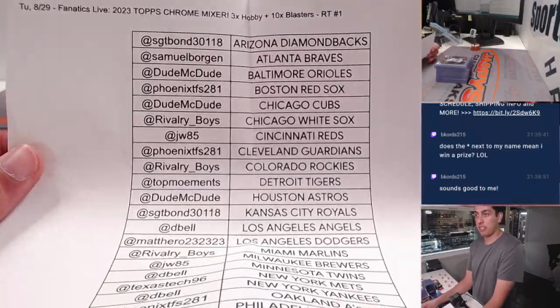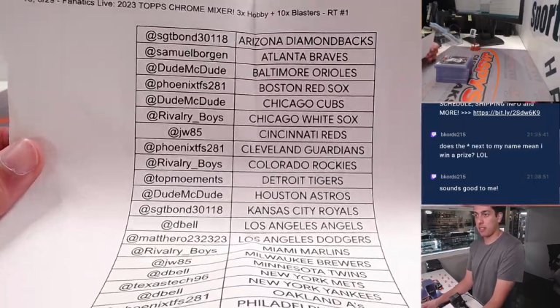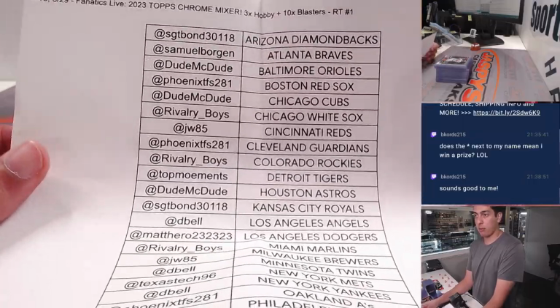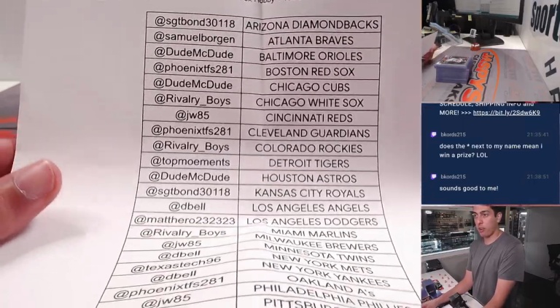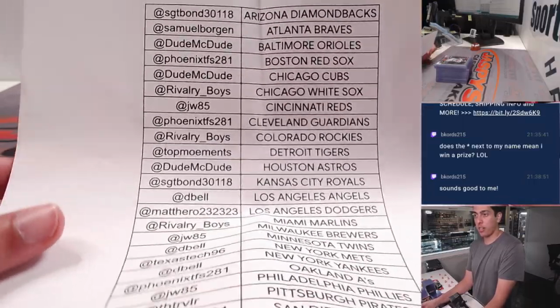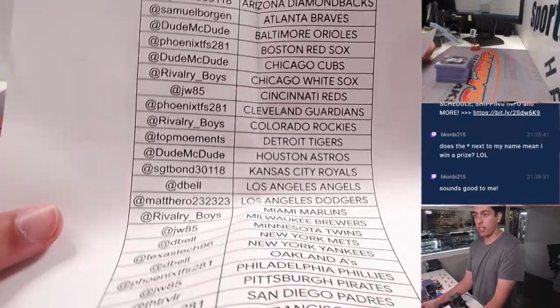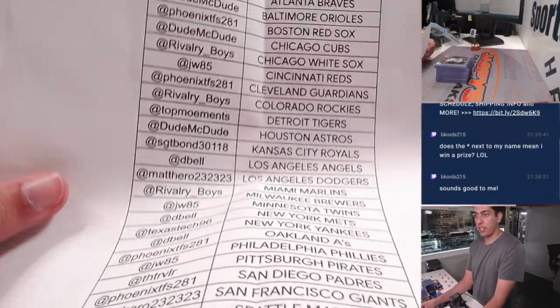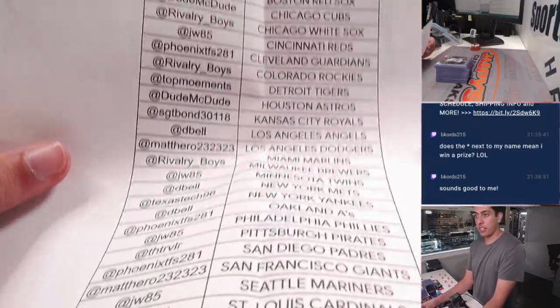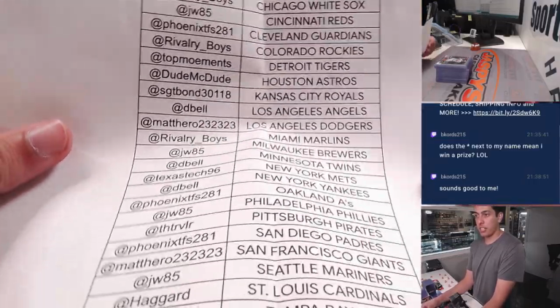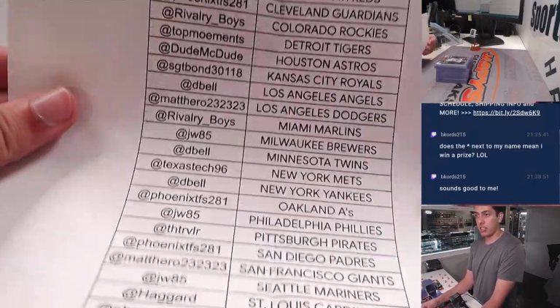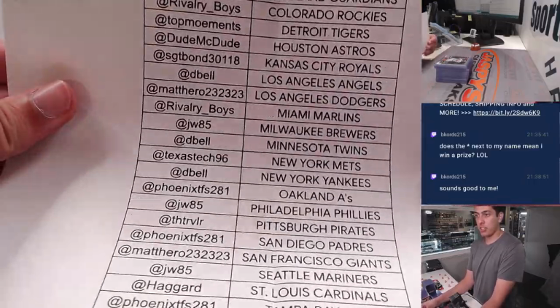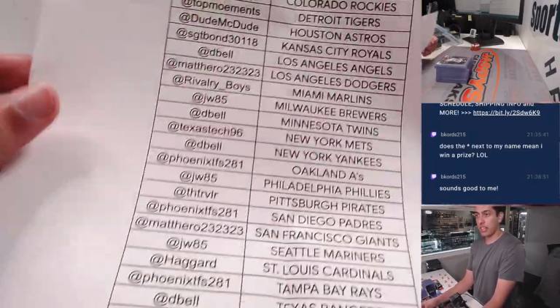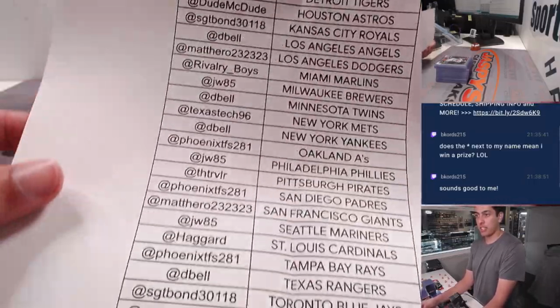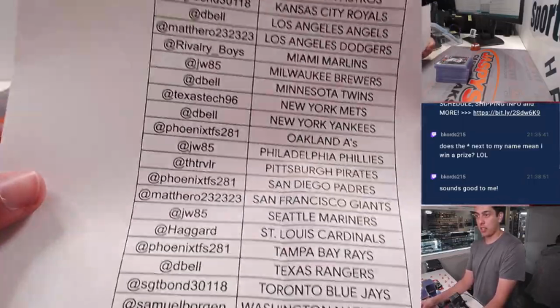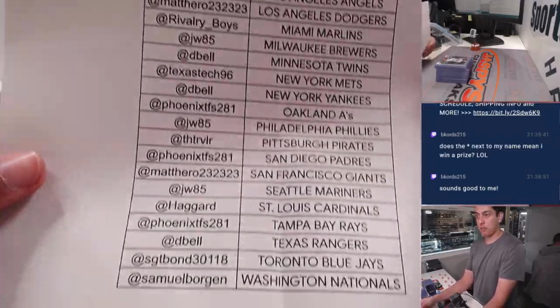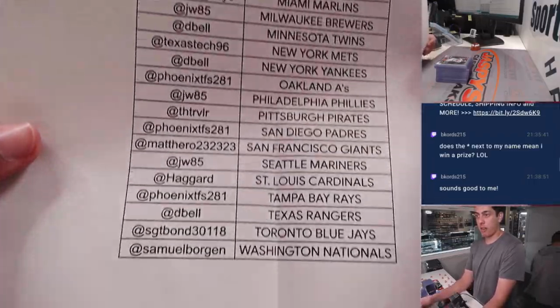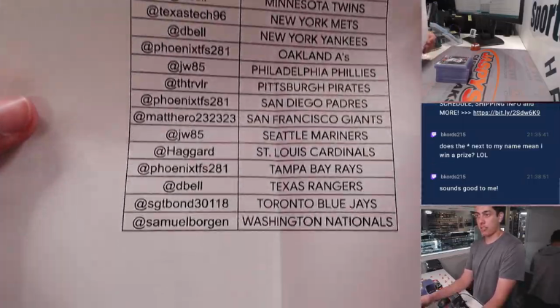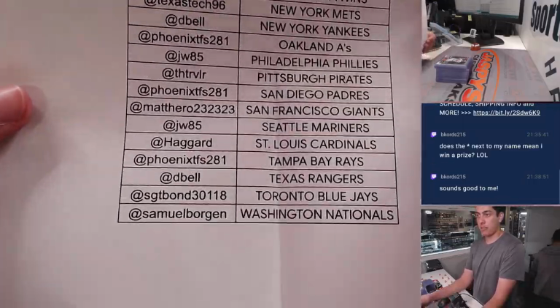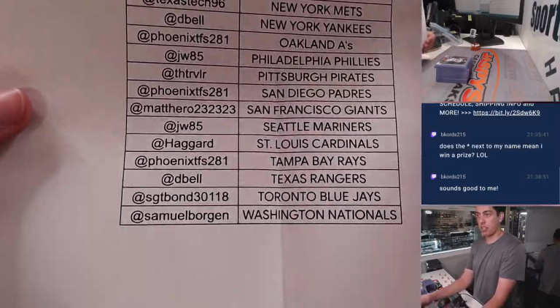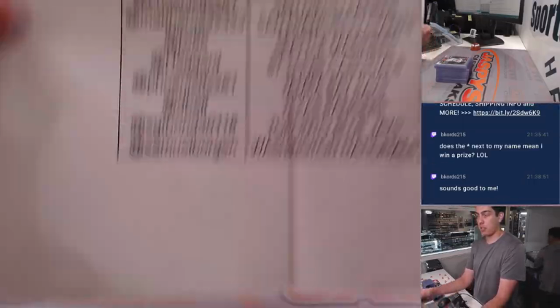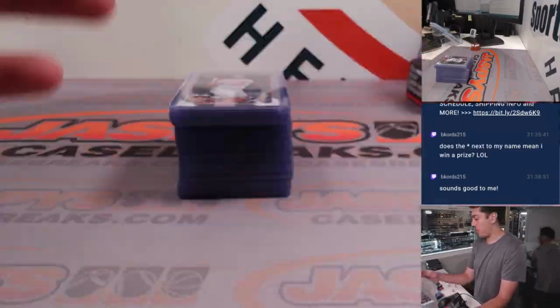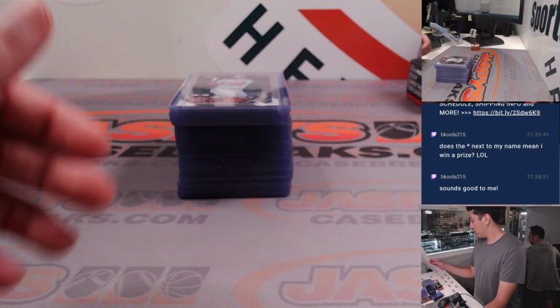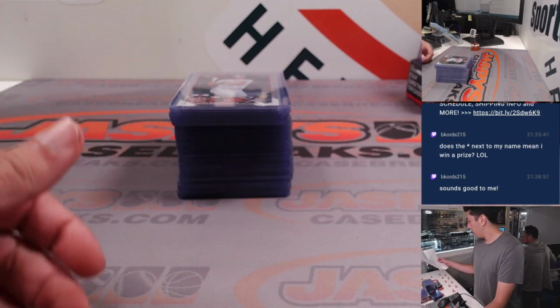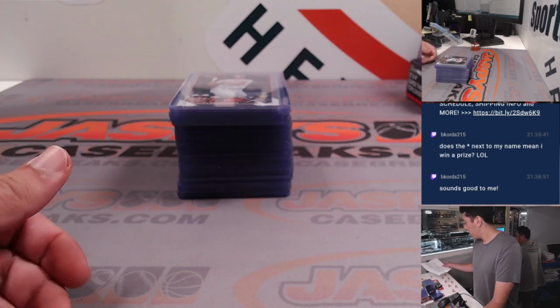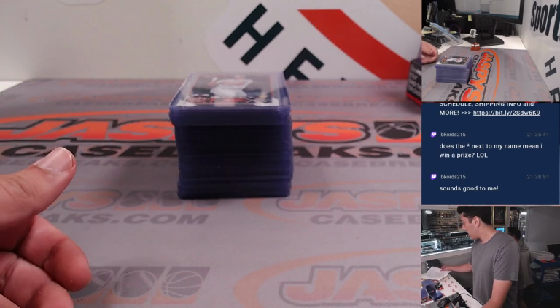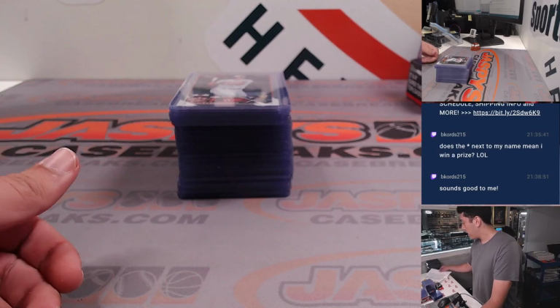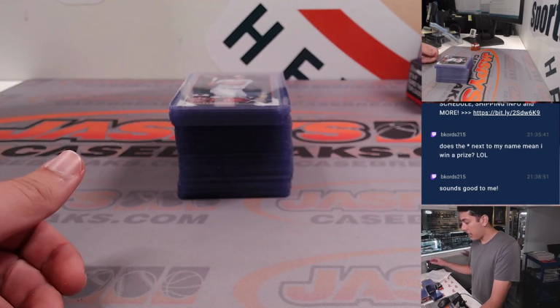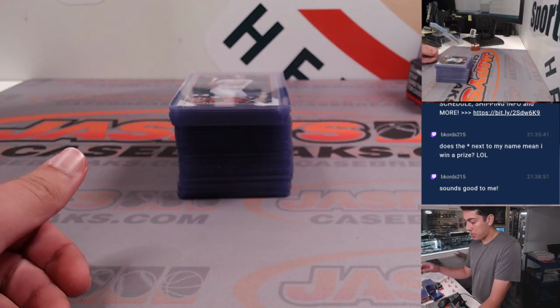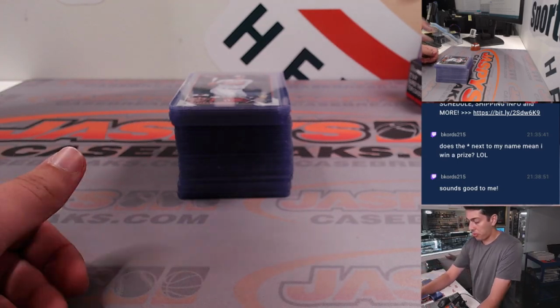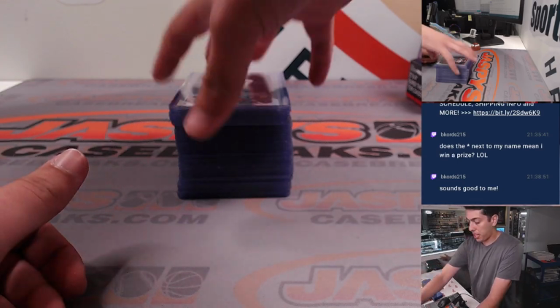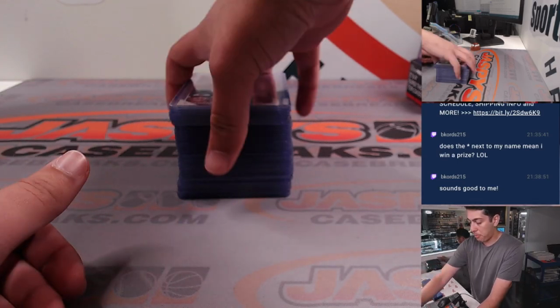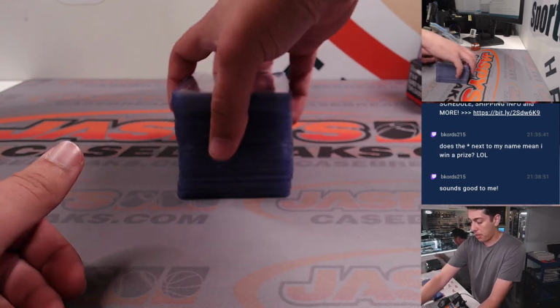This is number one. Here is the list — pause it if you need to. Getting into the recap here.